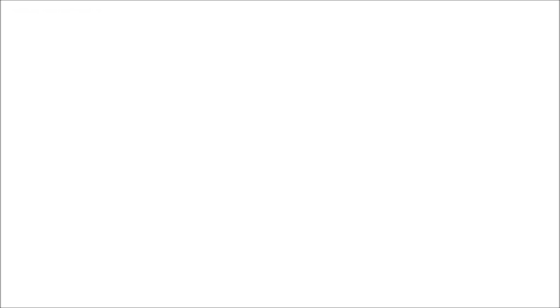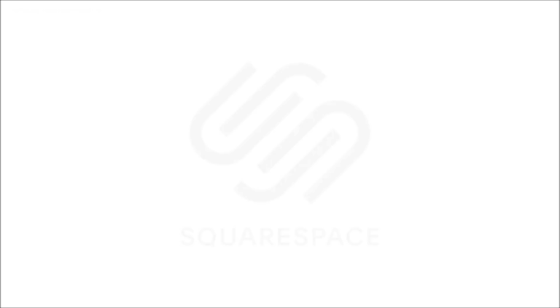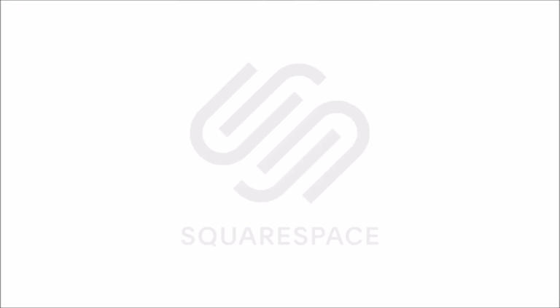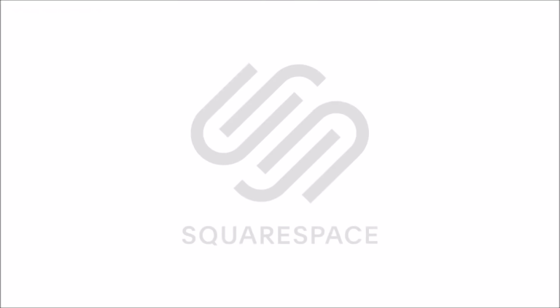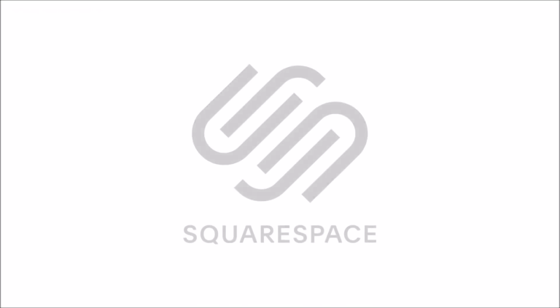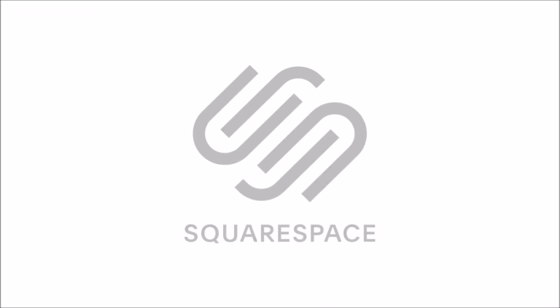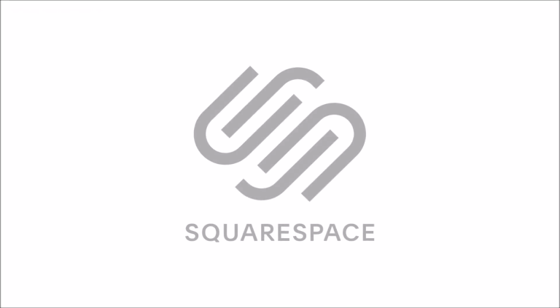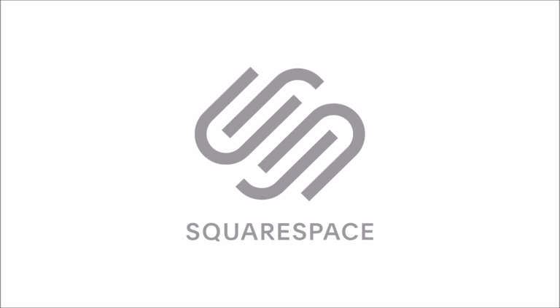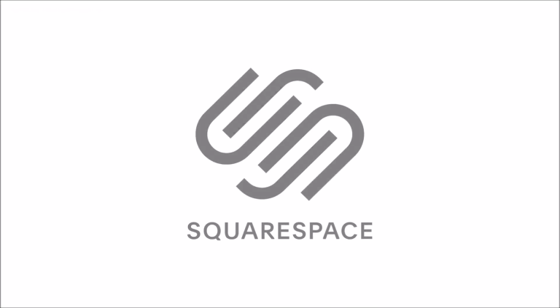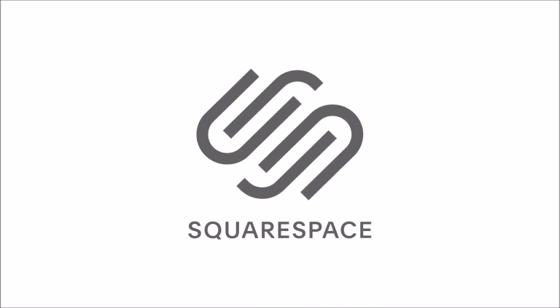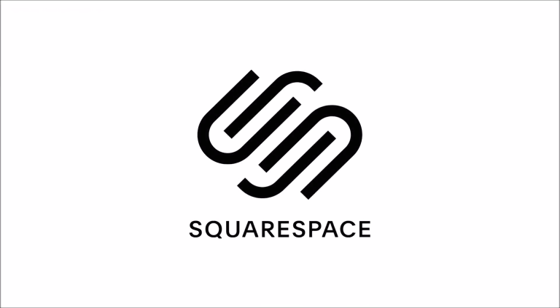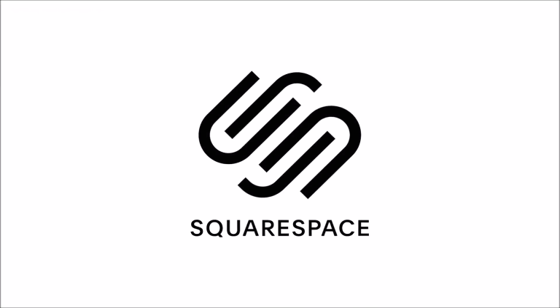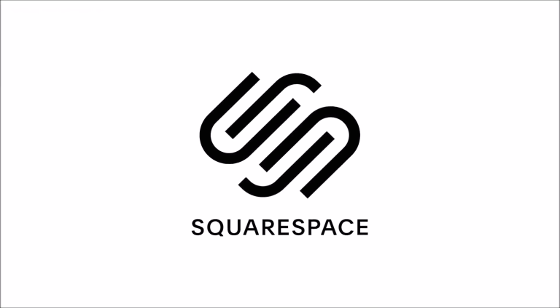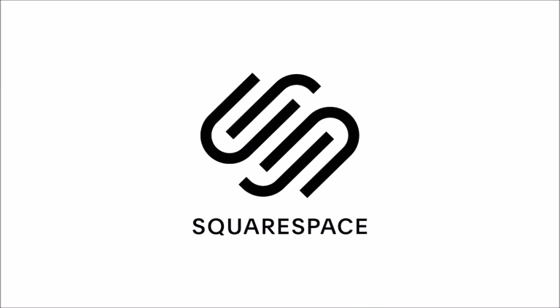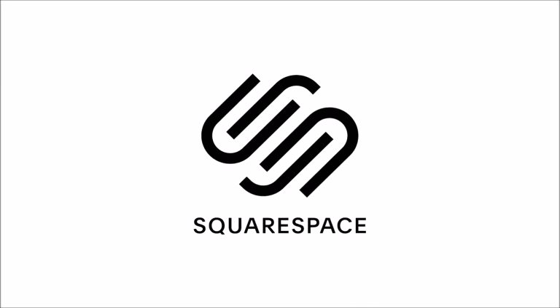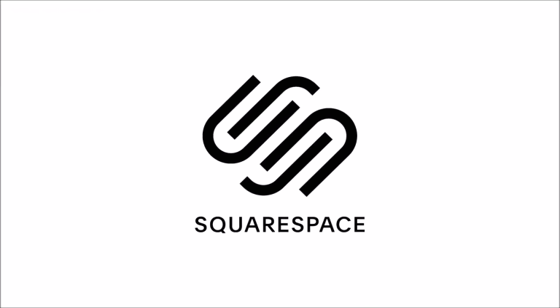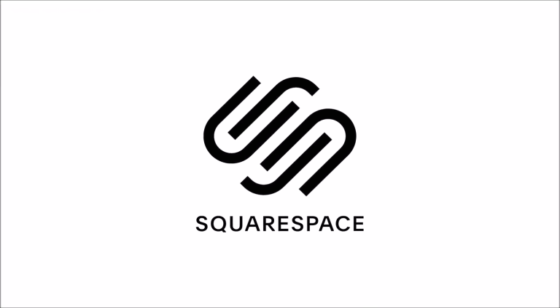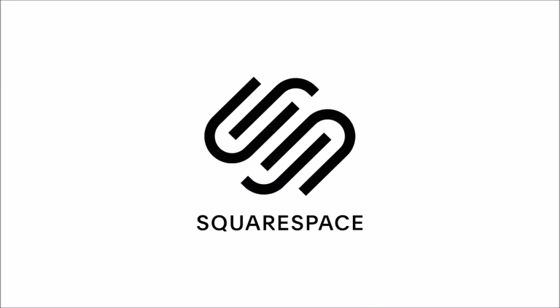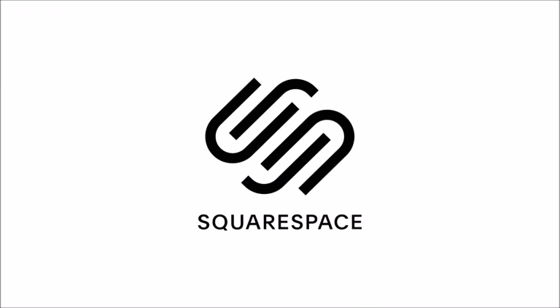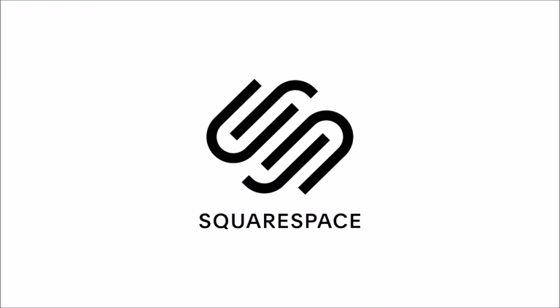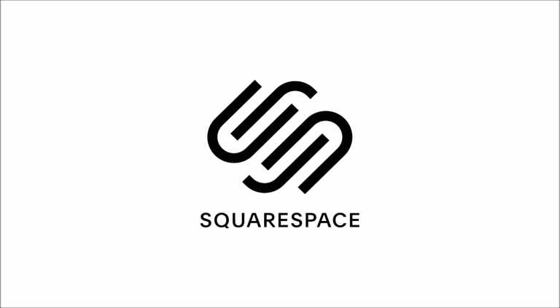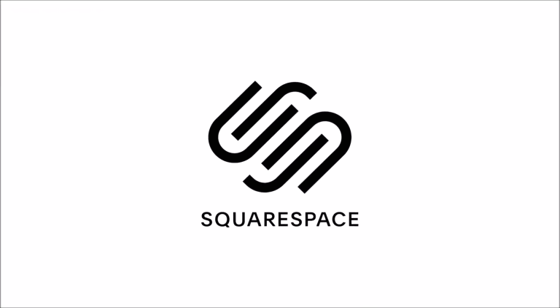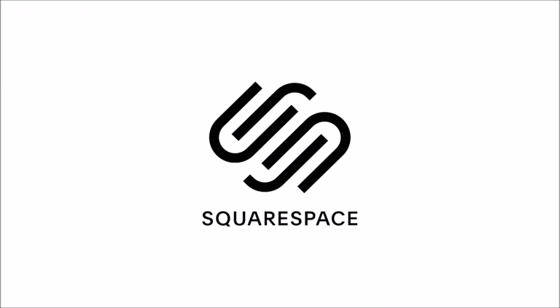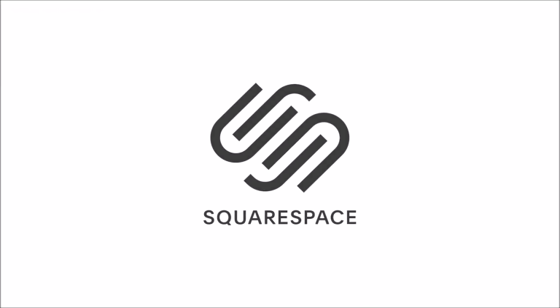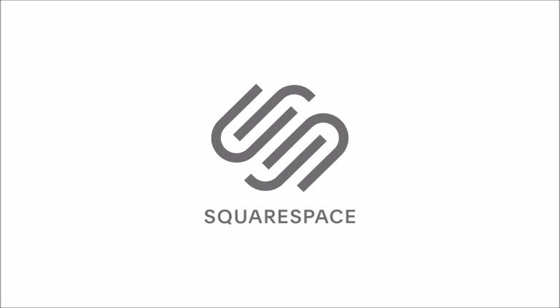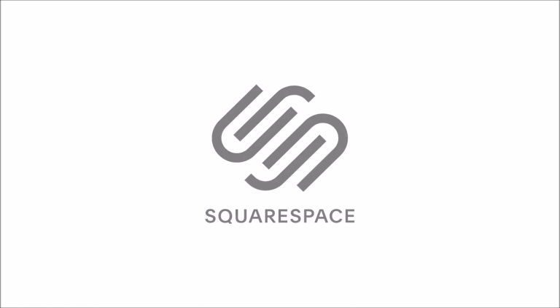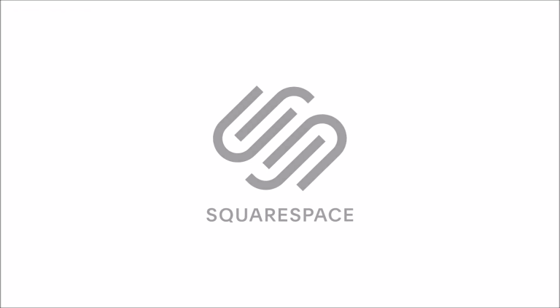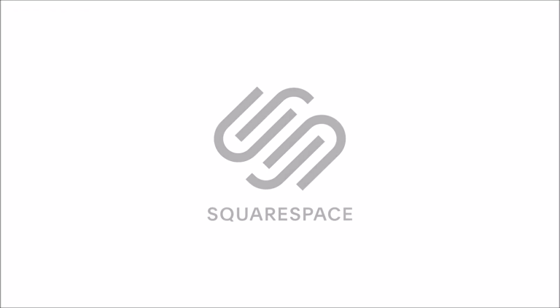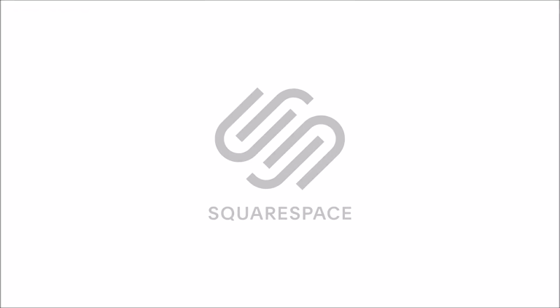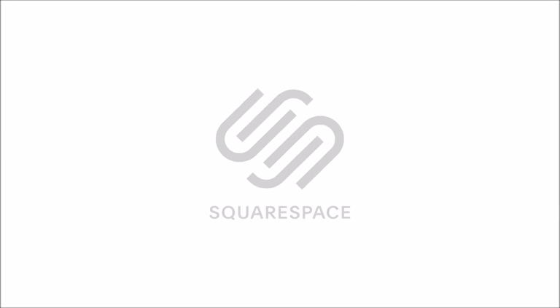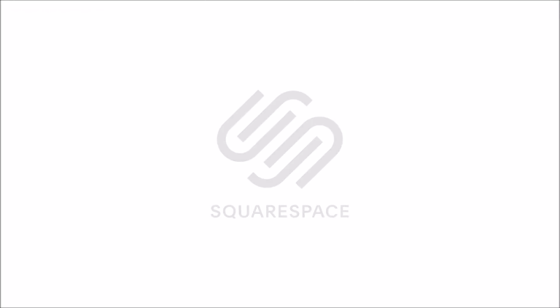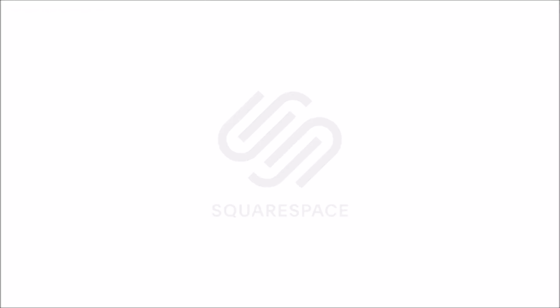Today's video is brought to you by Squarespace. Stay tuned until the end for a special offer.